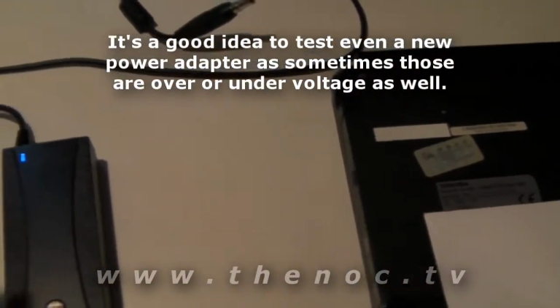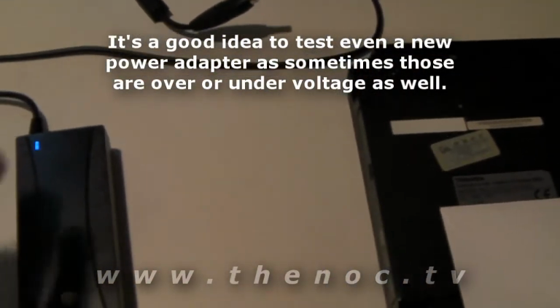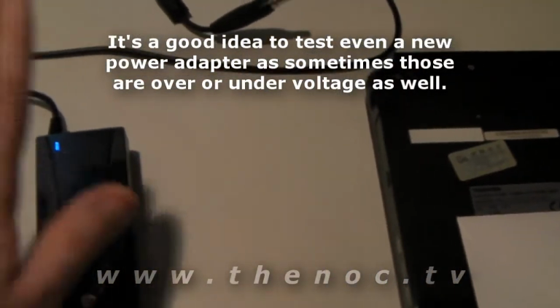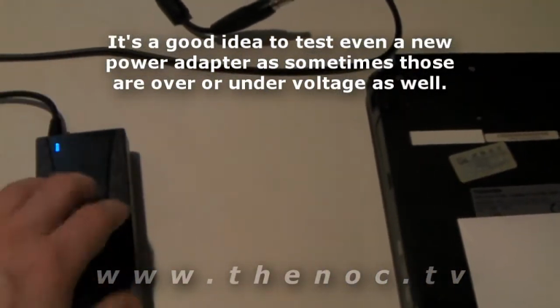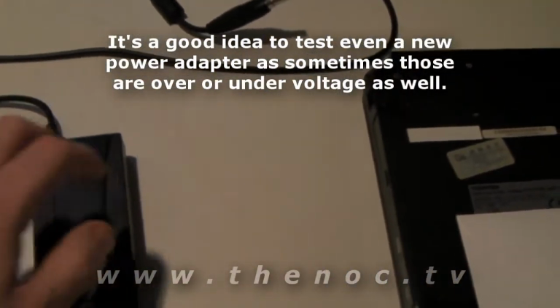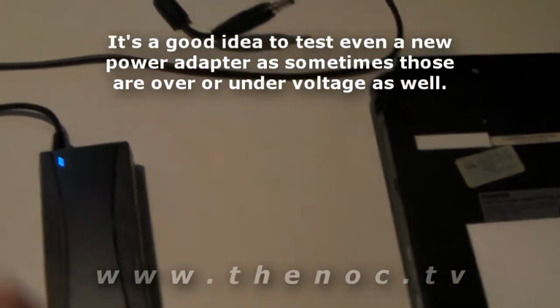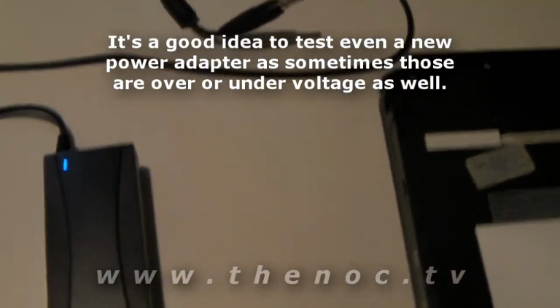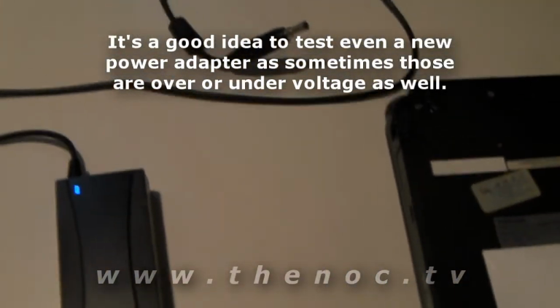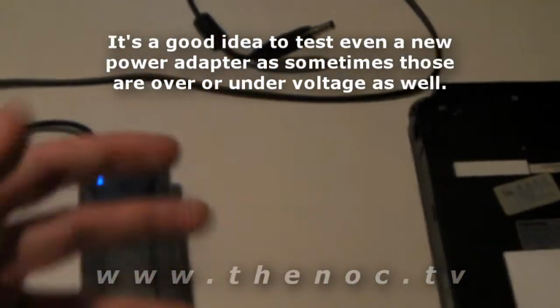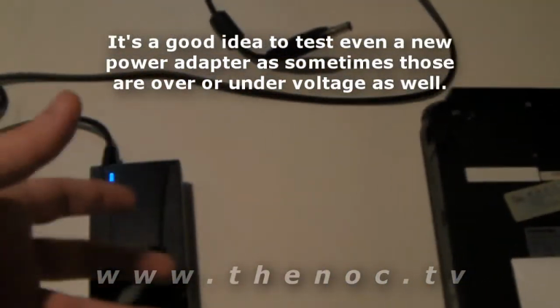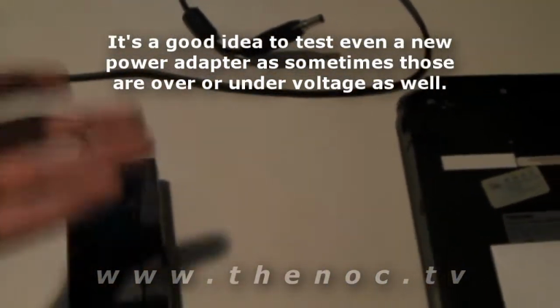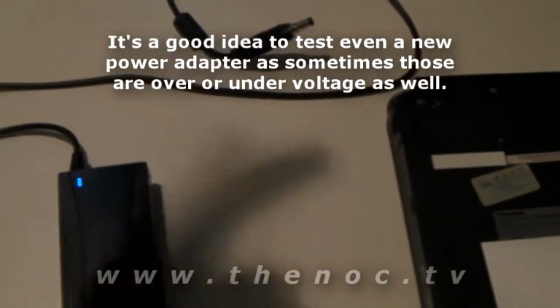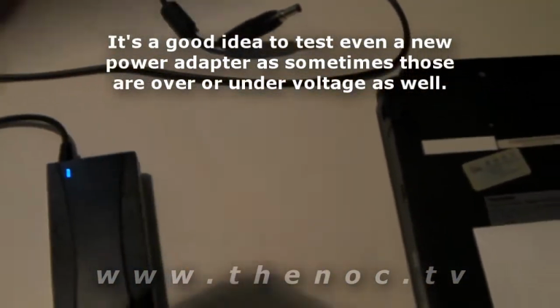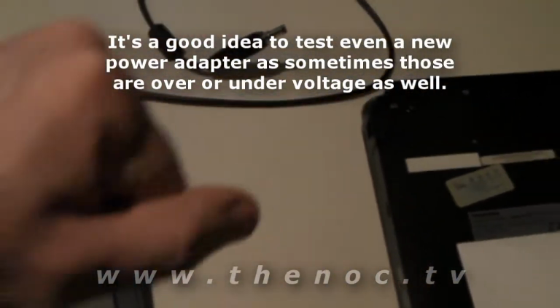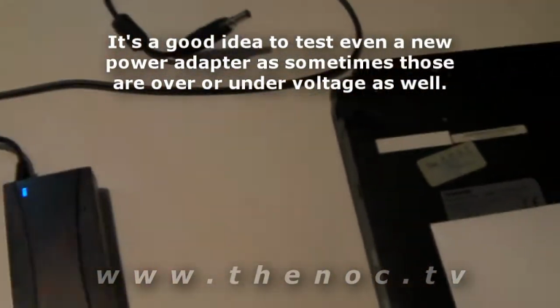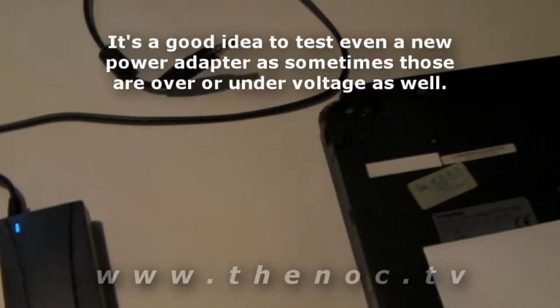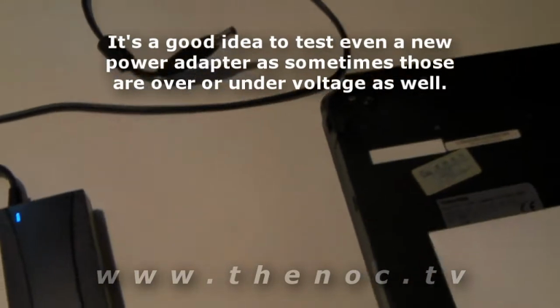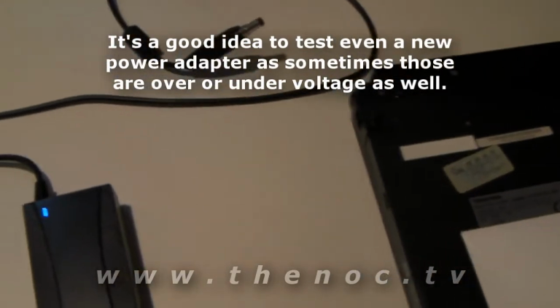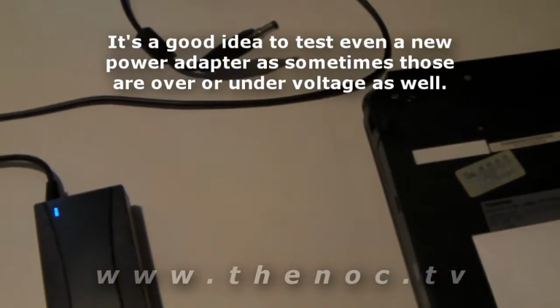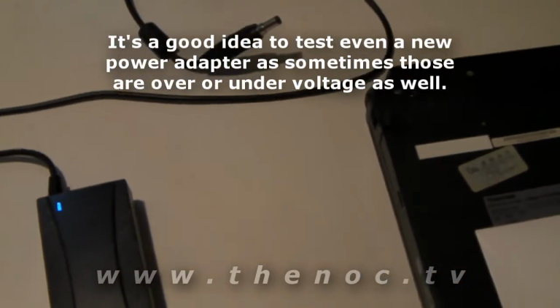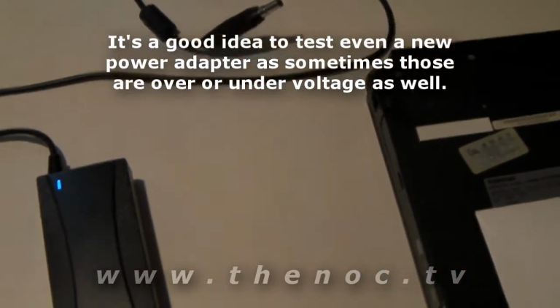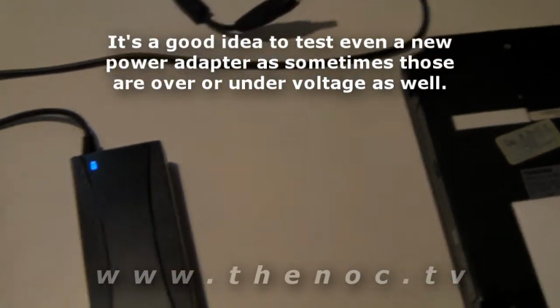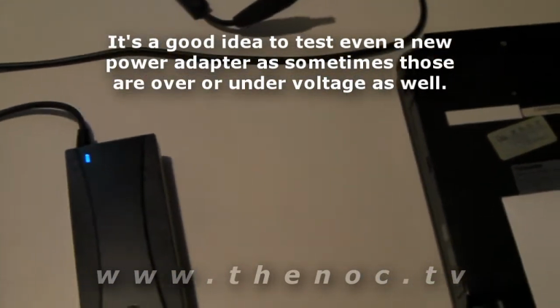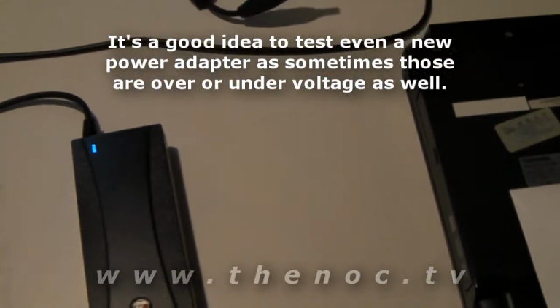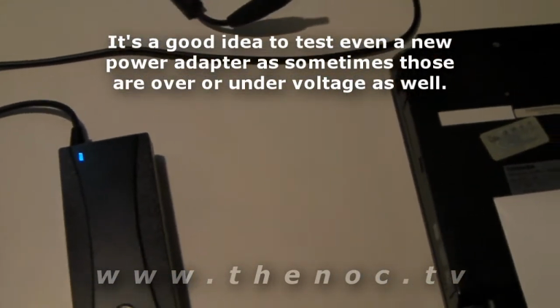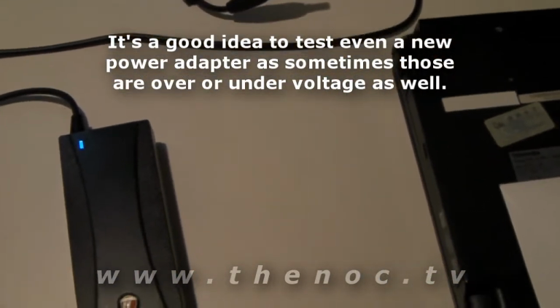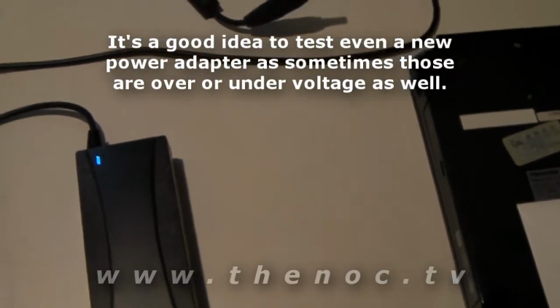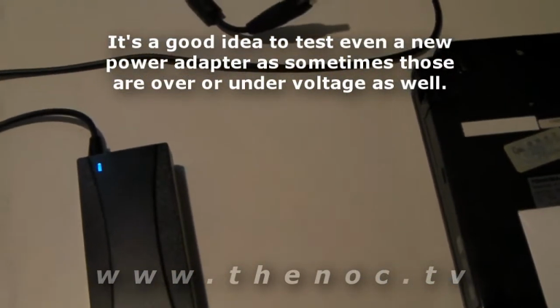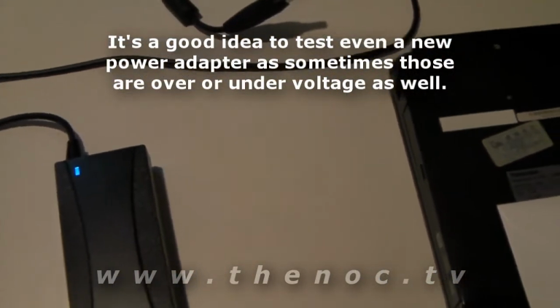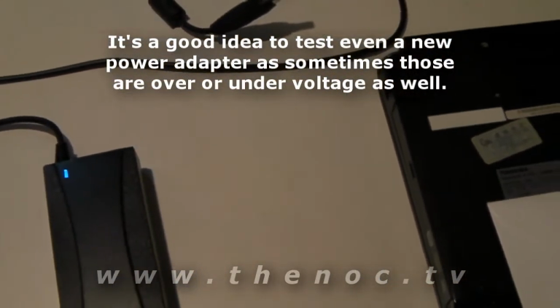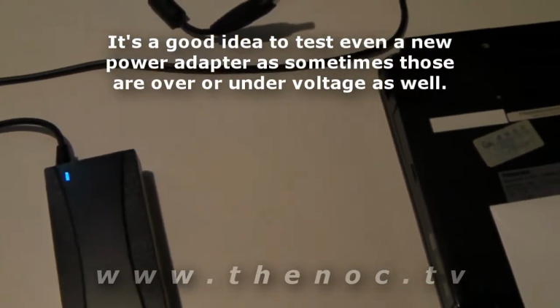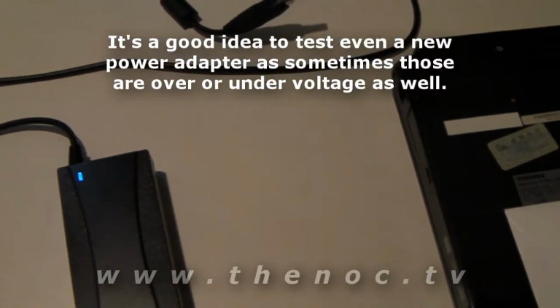So go through, get another power adapter, and that'll probably take care of that issue.